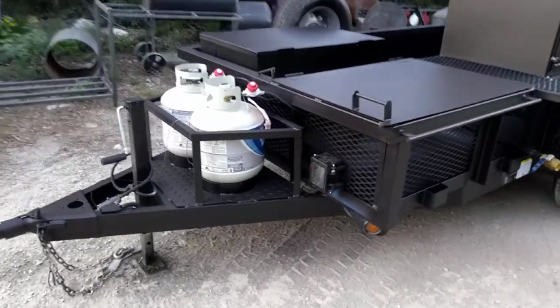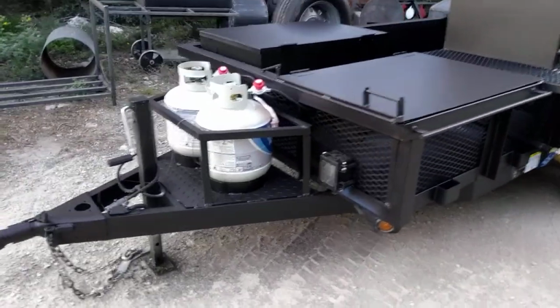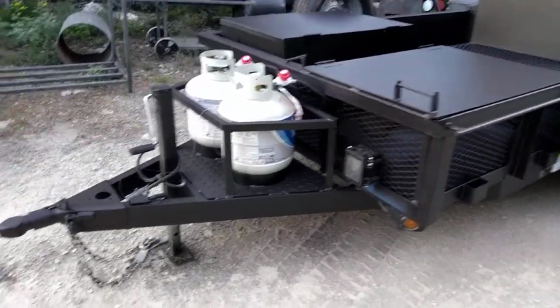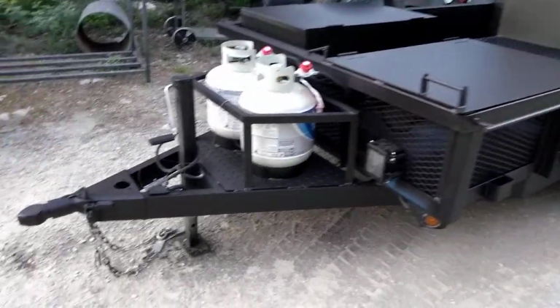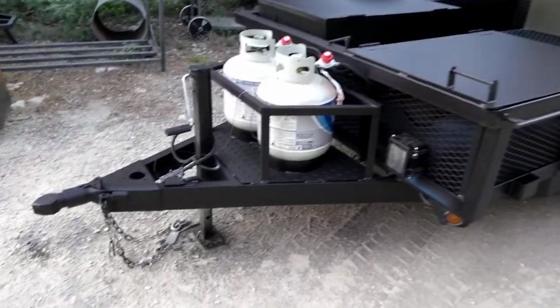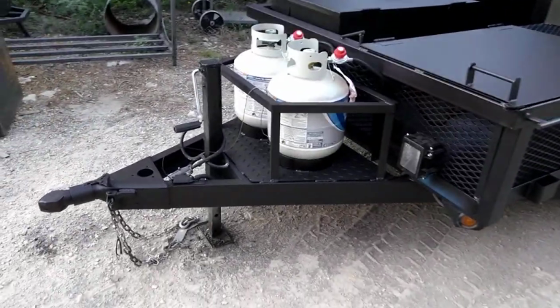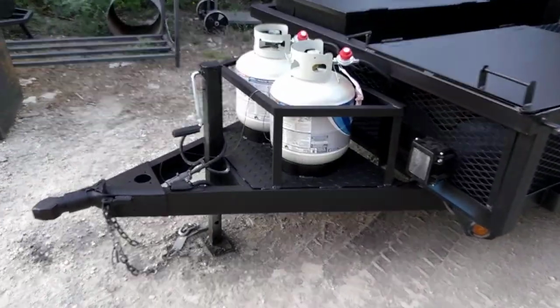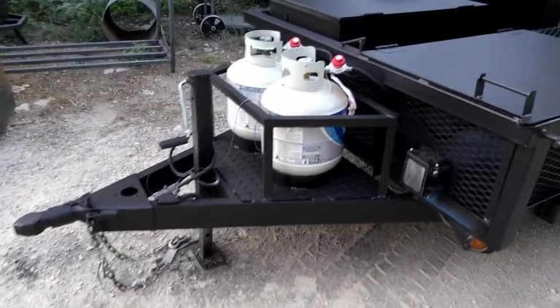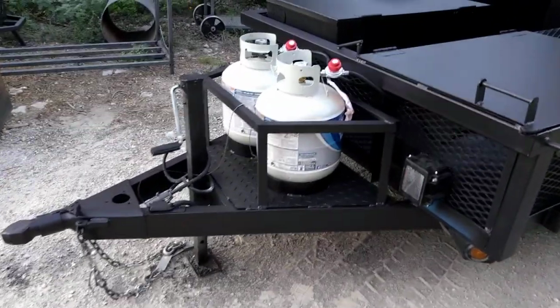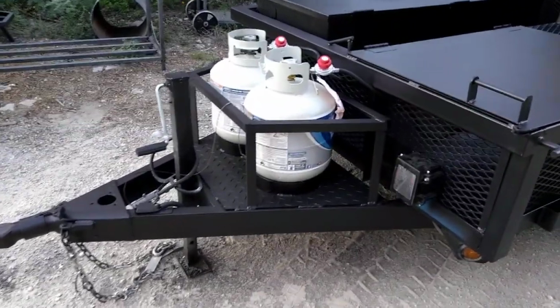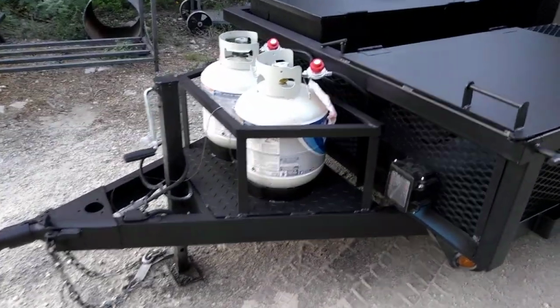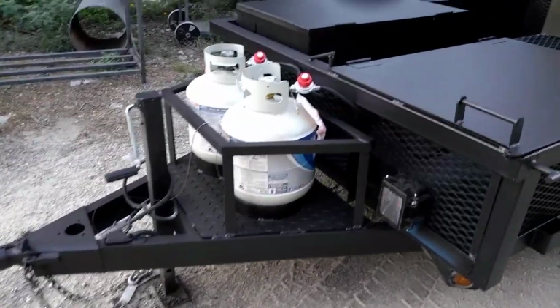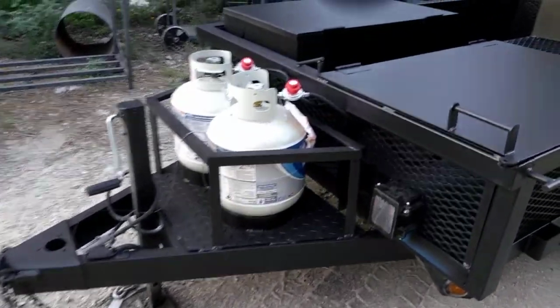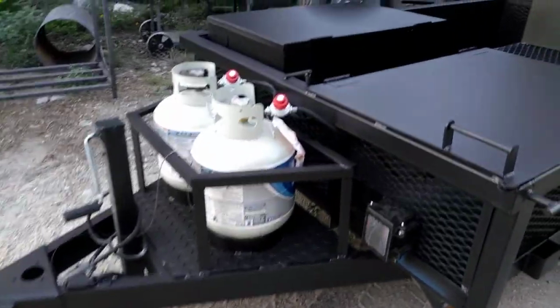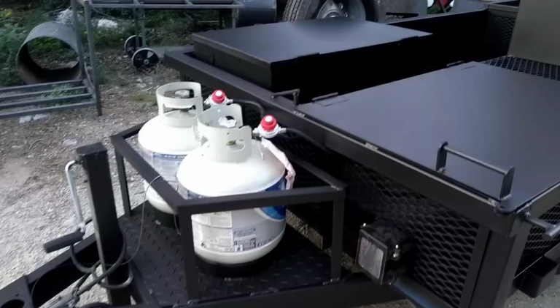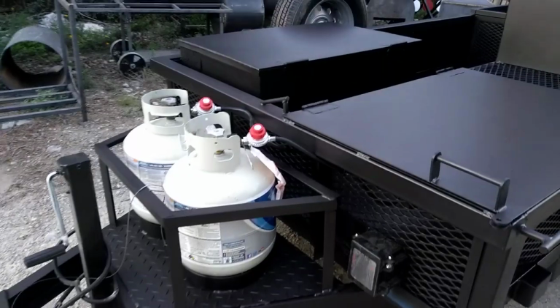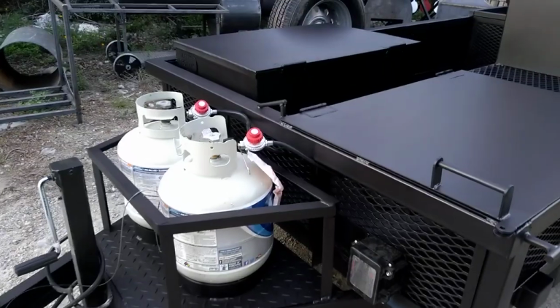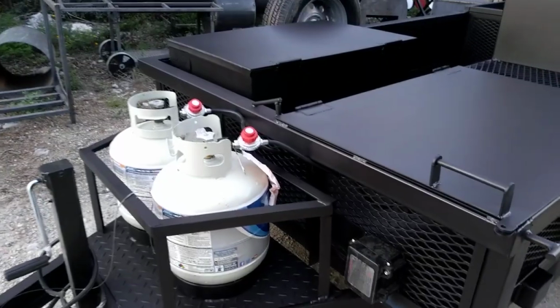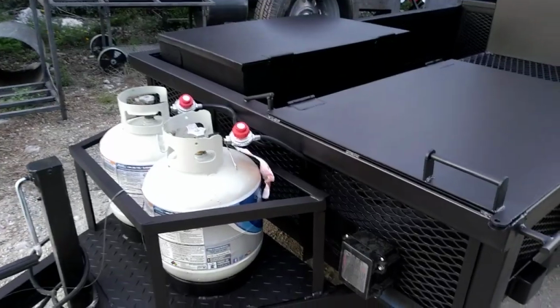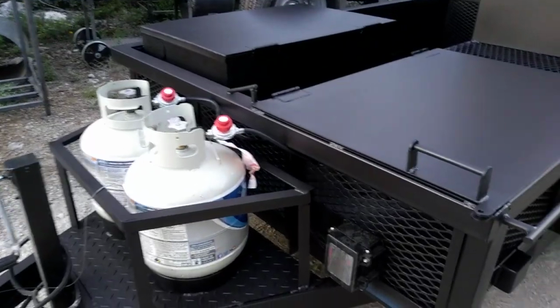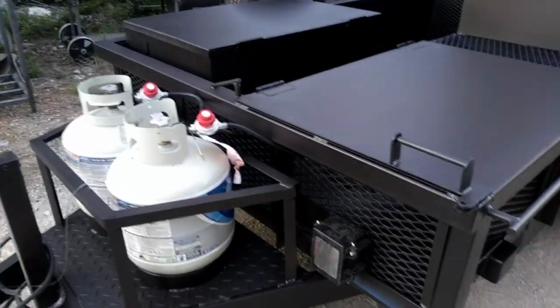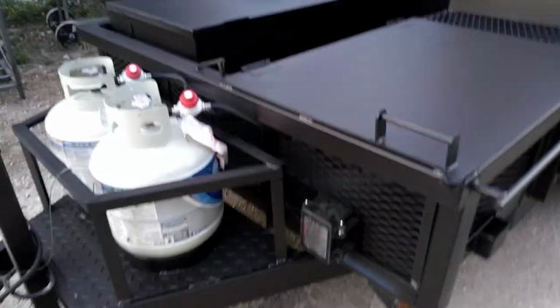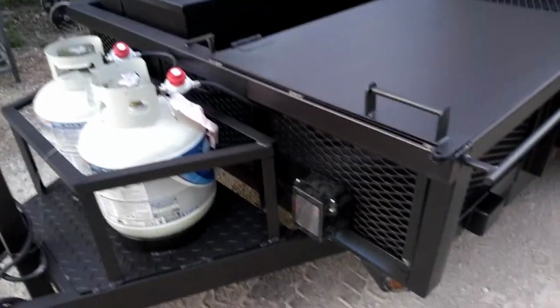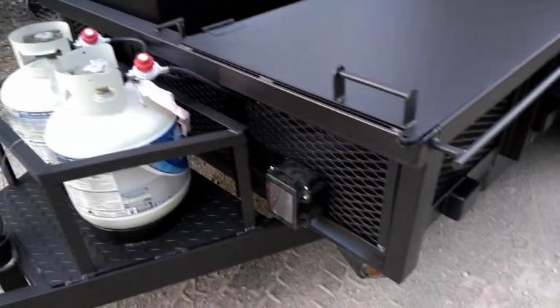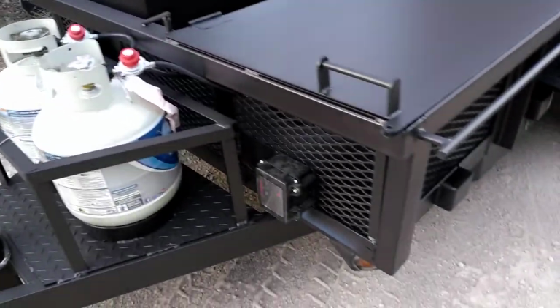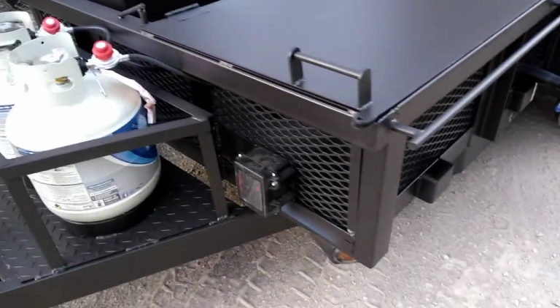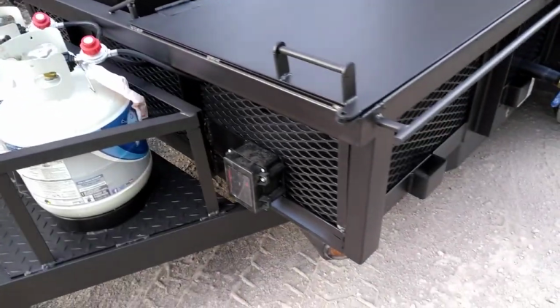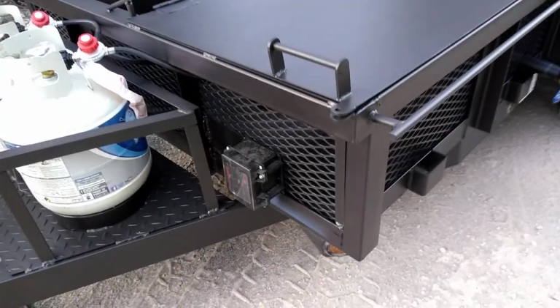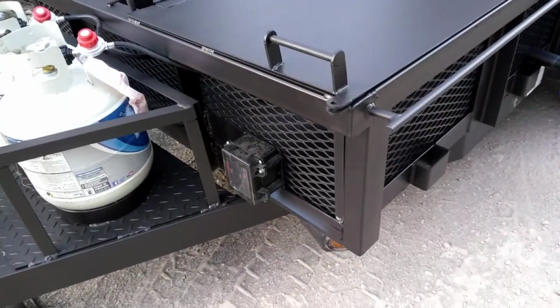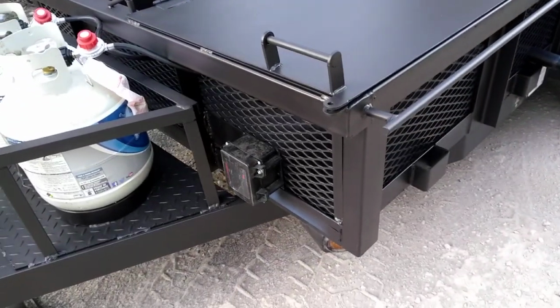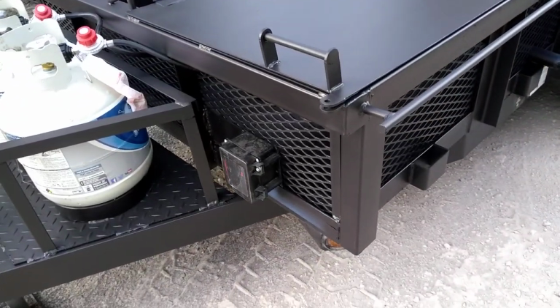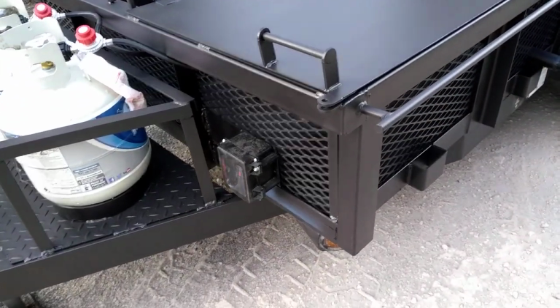It's got the Bulldog hitch, we've got the propane burners, and it's got brakes on the trailer.